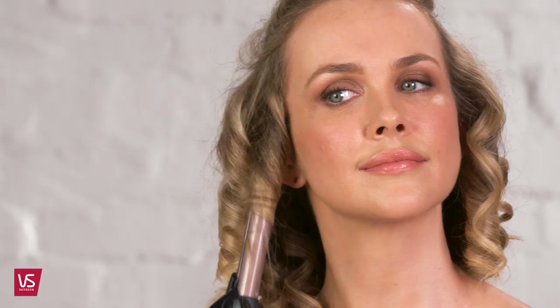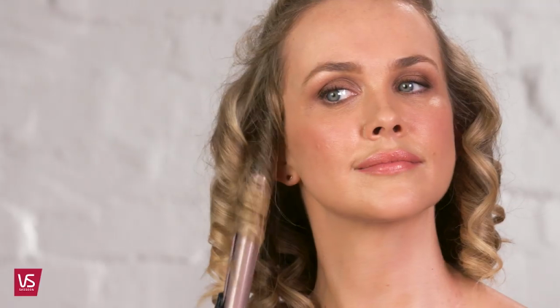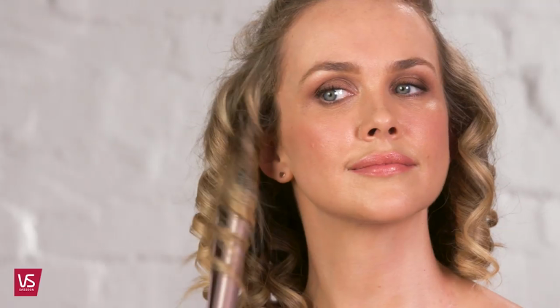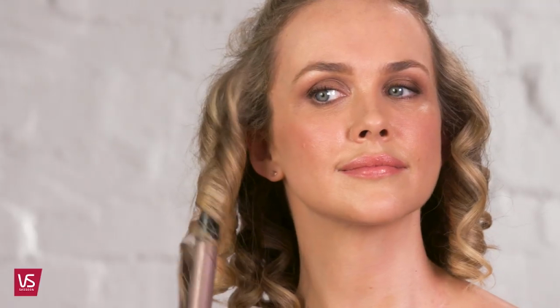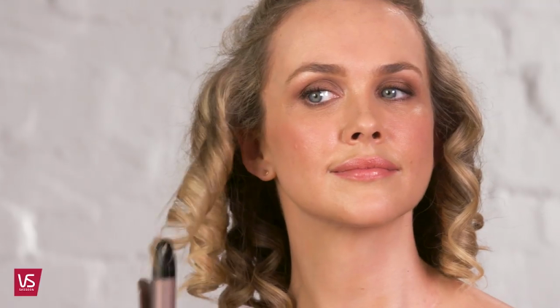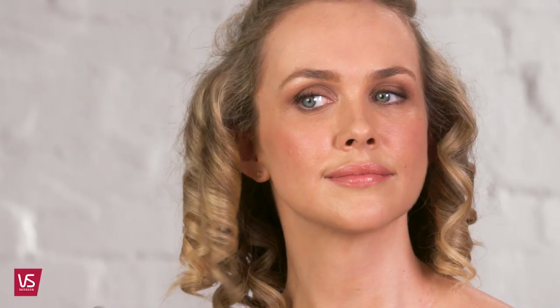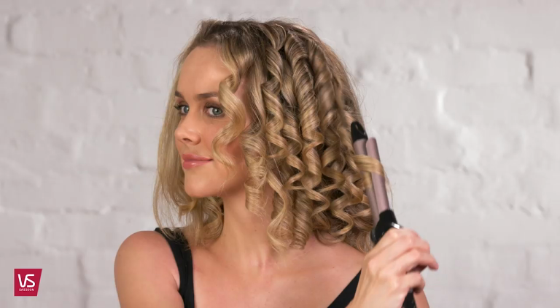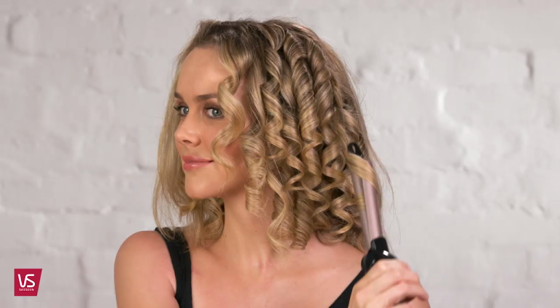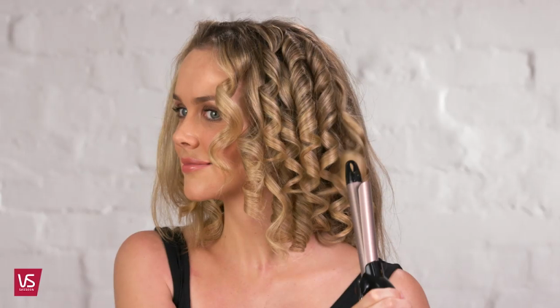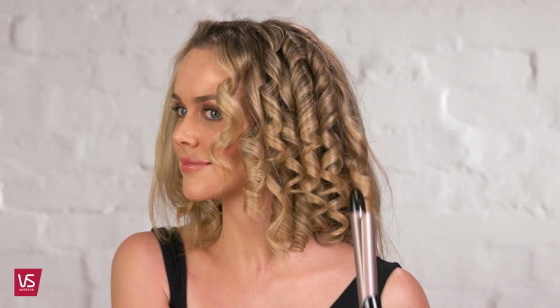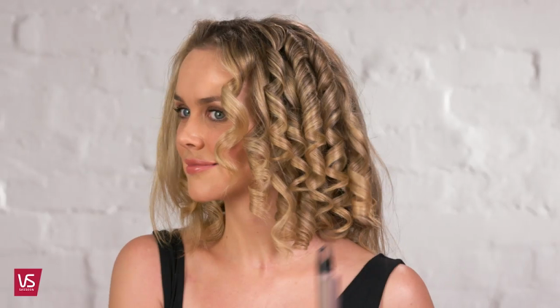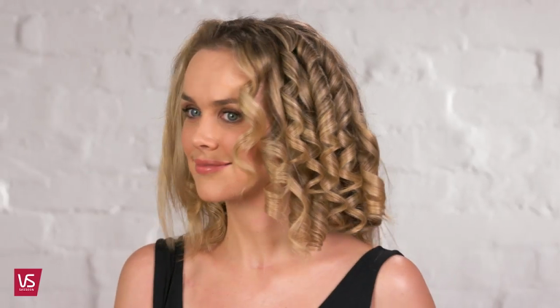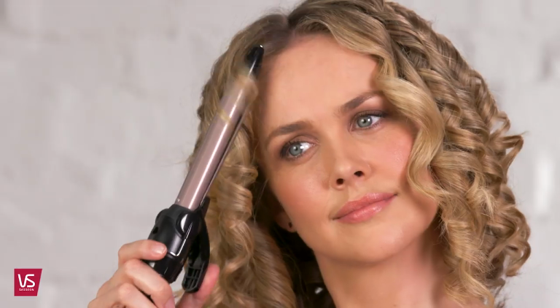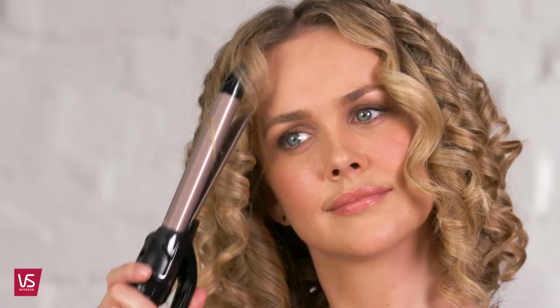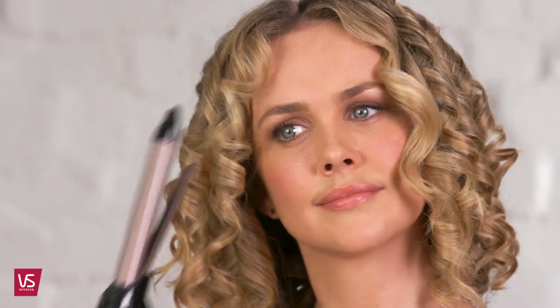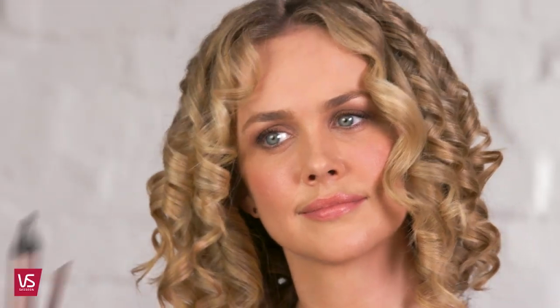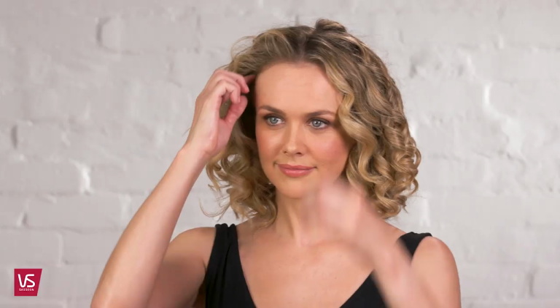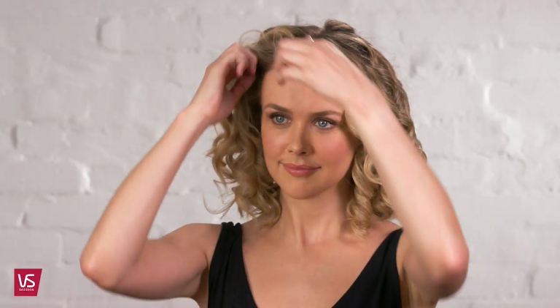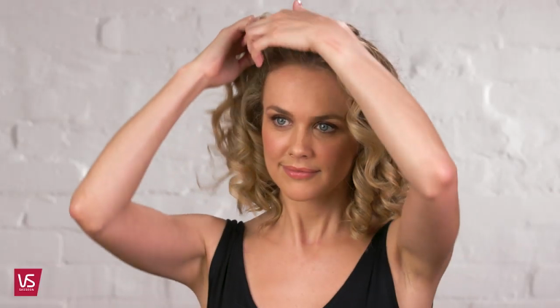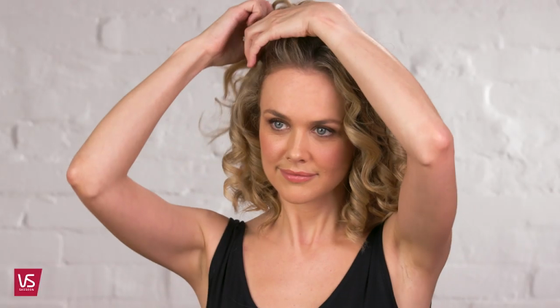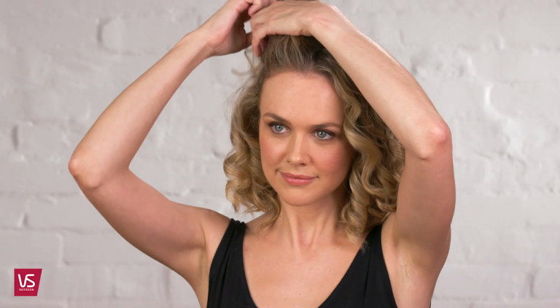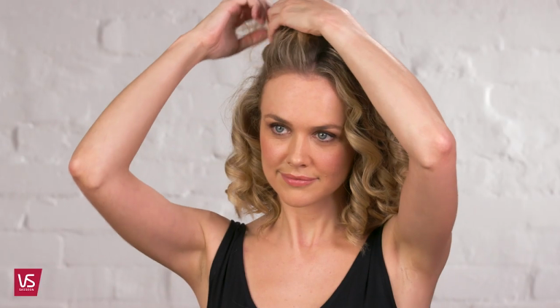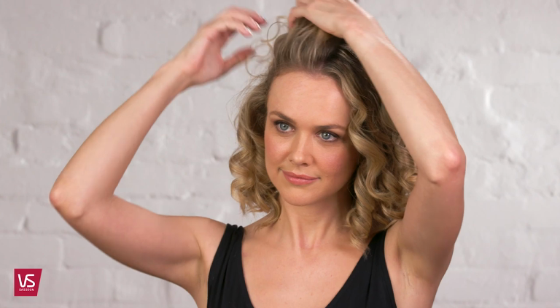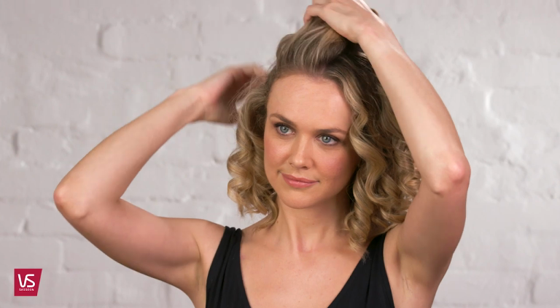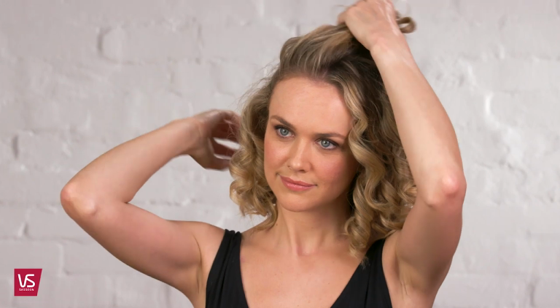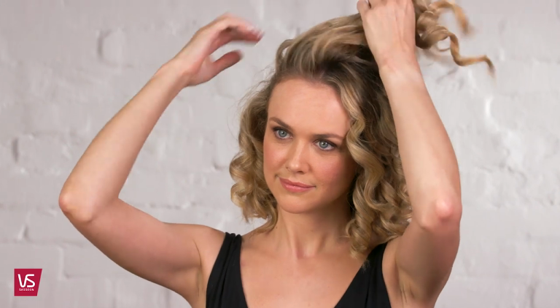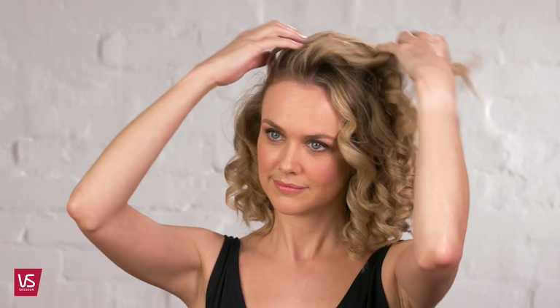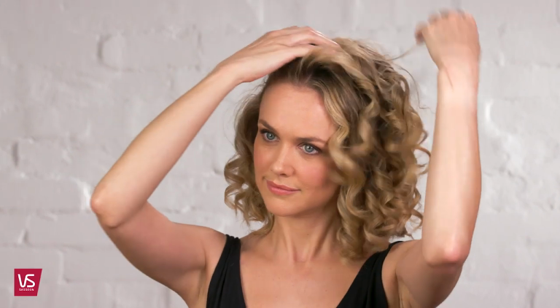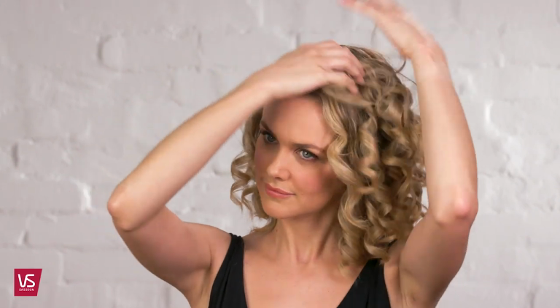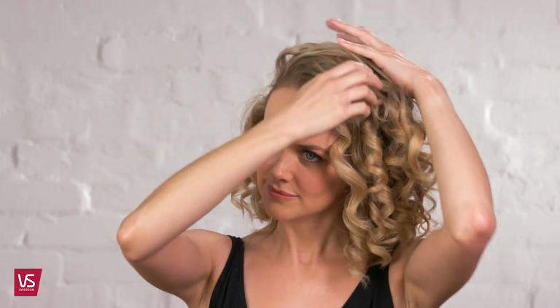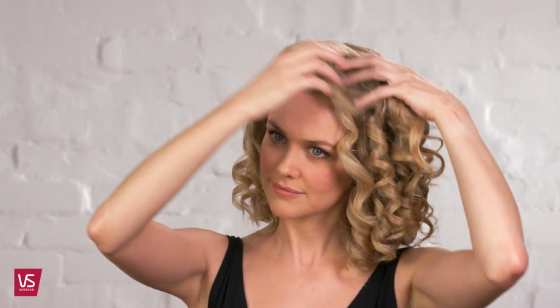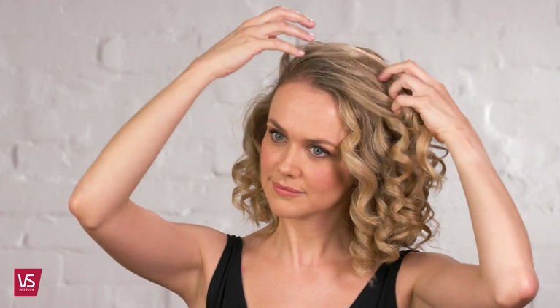Repeat on all sections. Once all hair is curled, create a deep side parting.